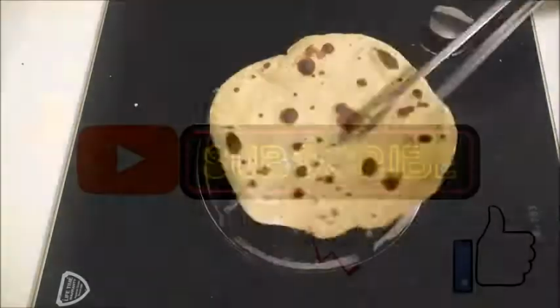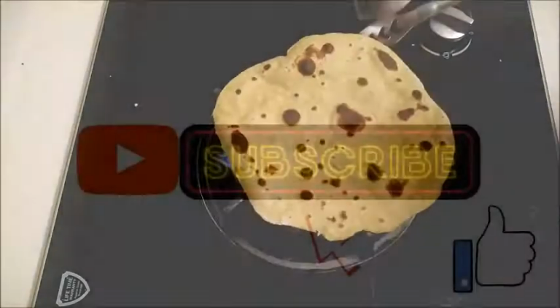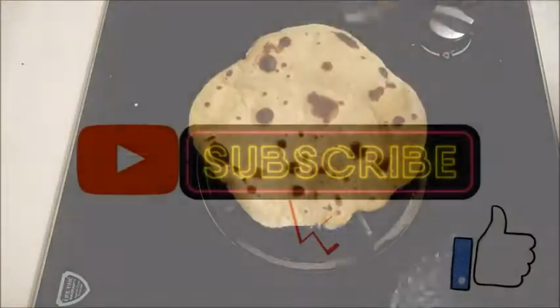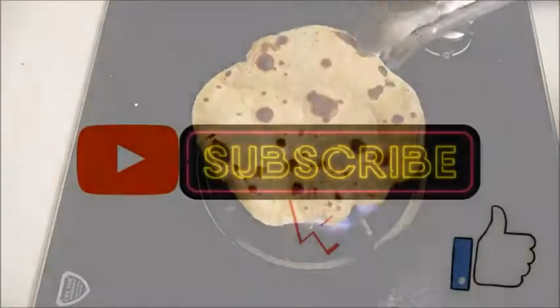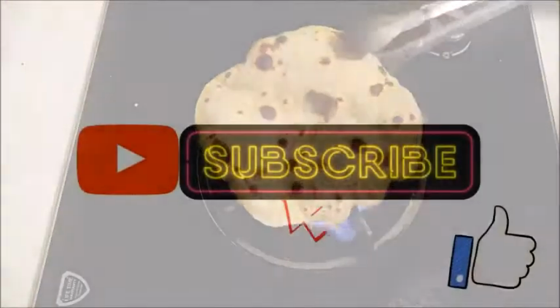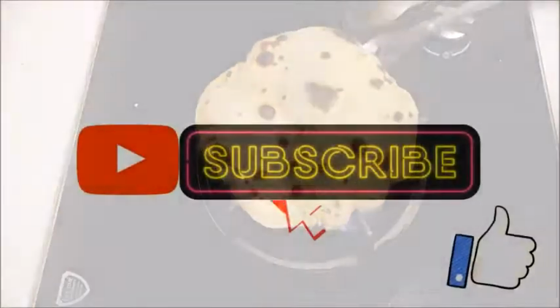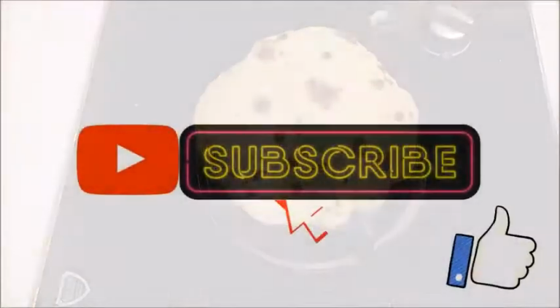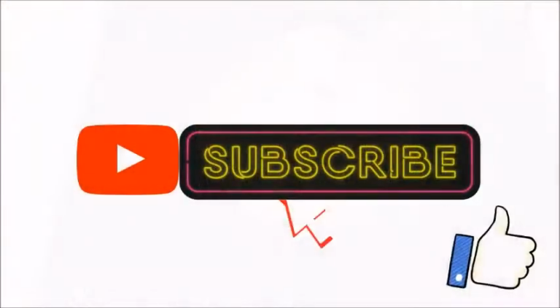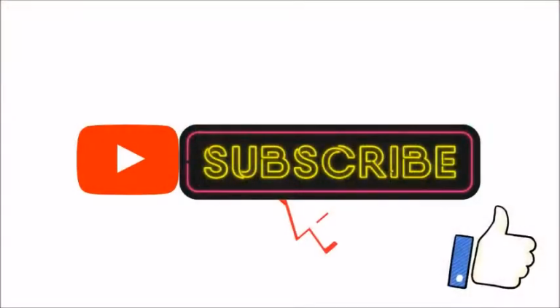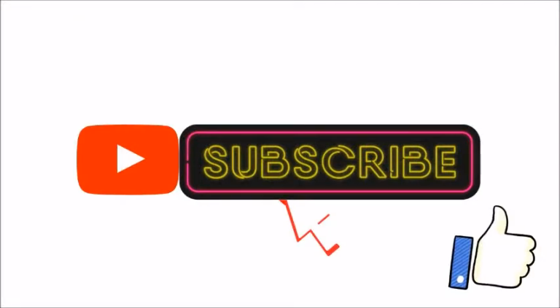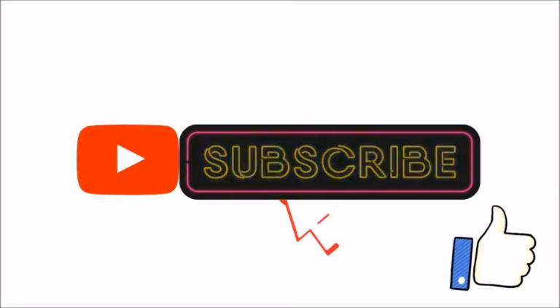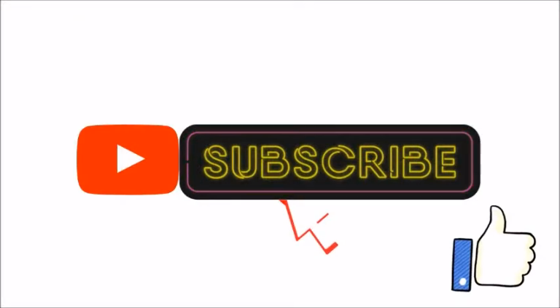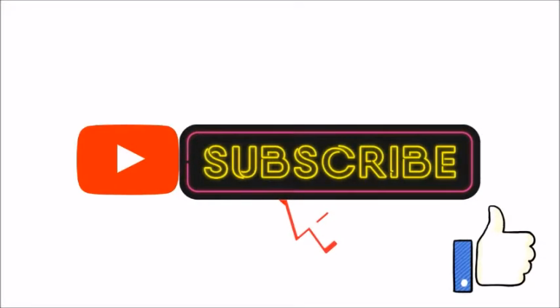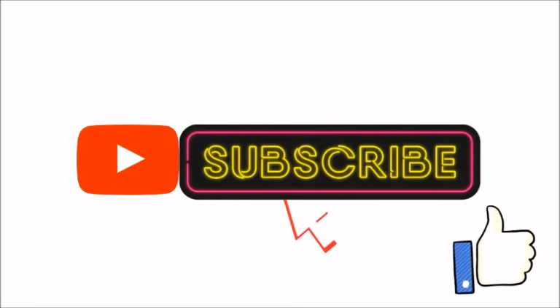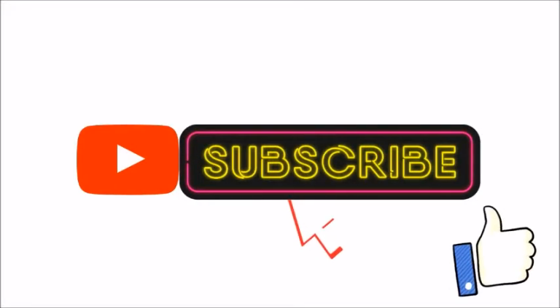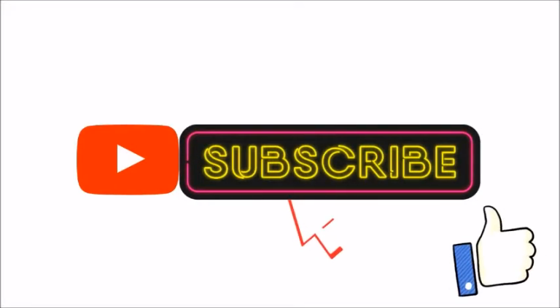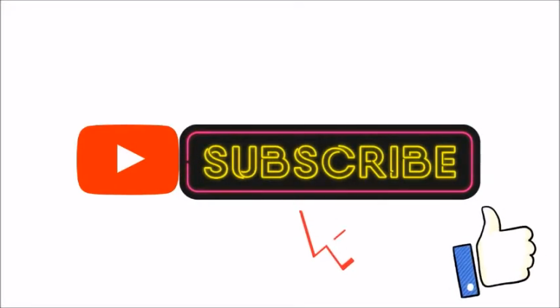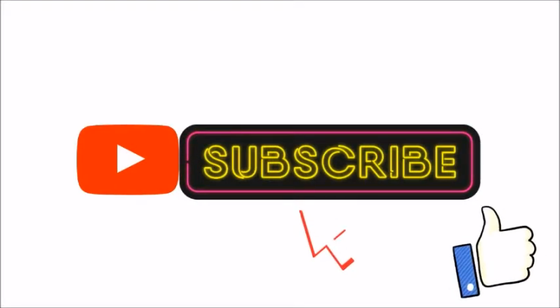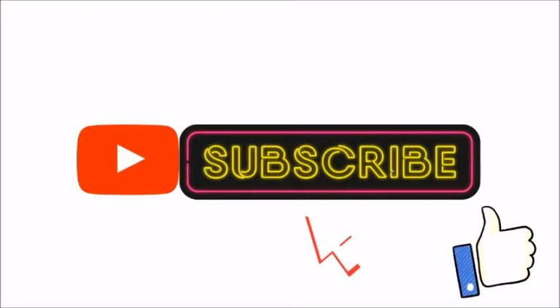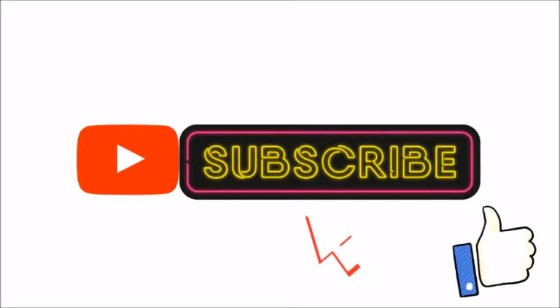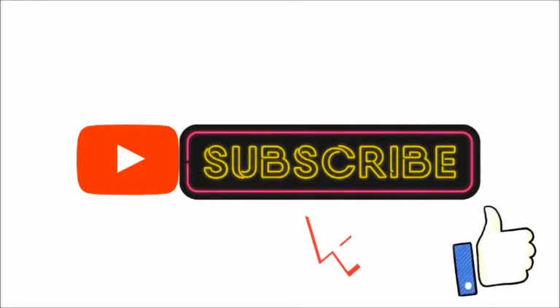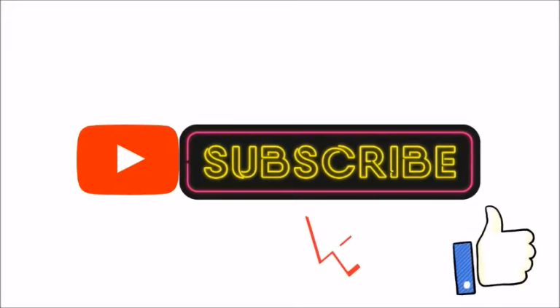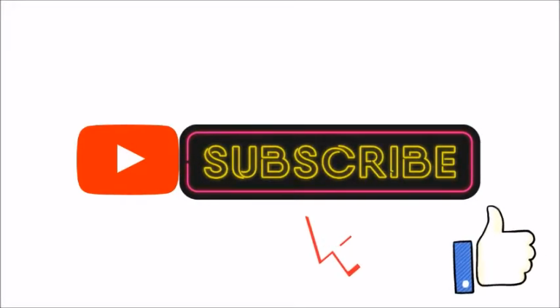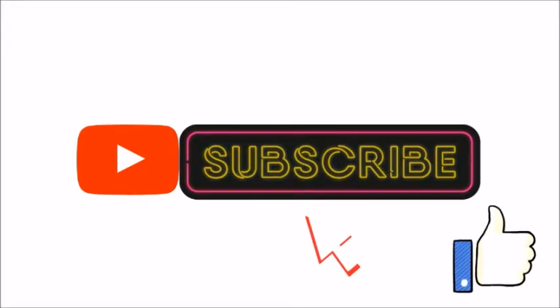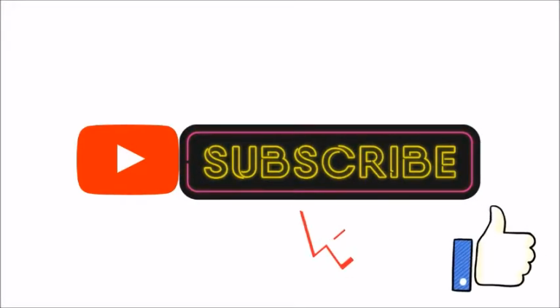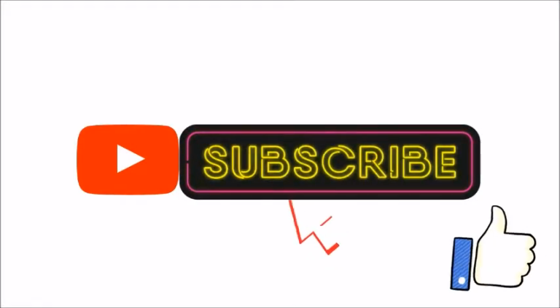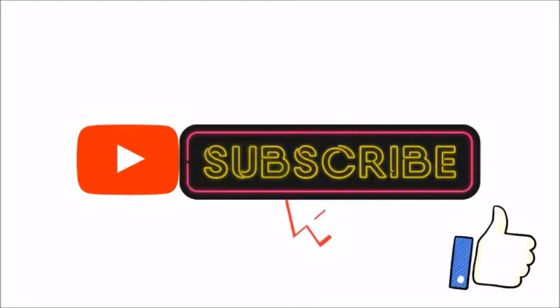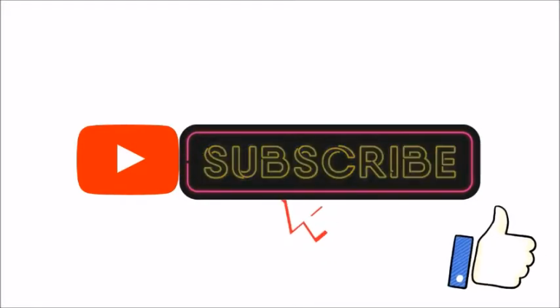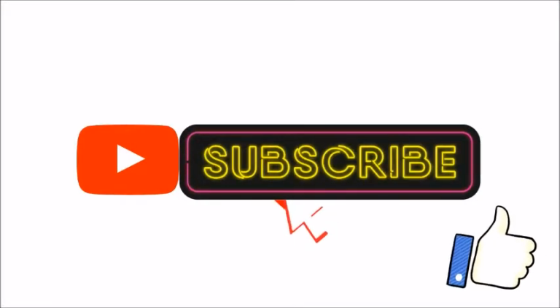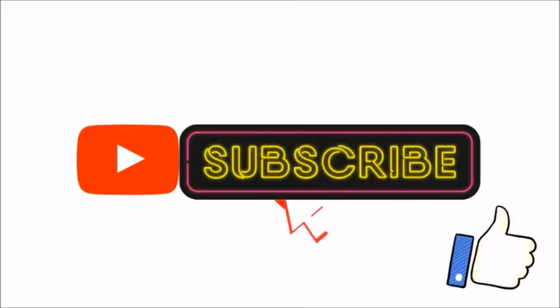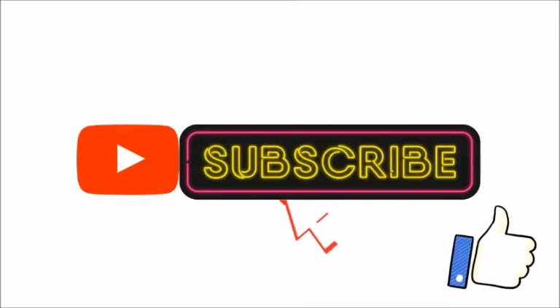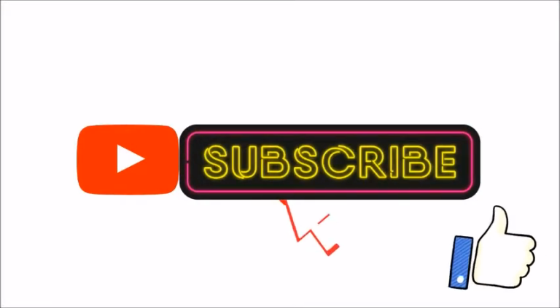If you like this video, please click on the subscribe button and click on the bell icon.